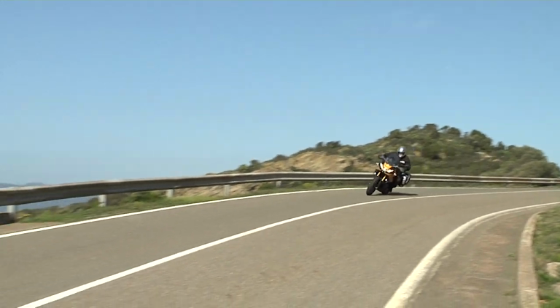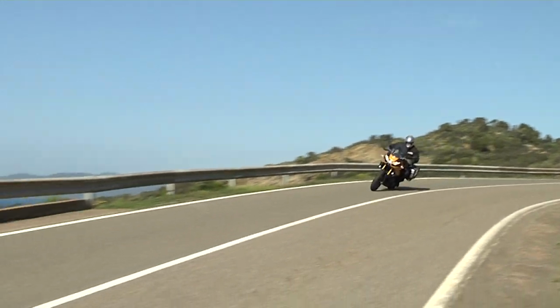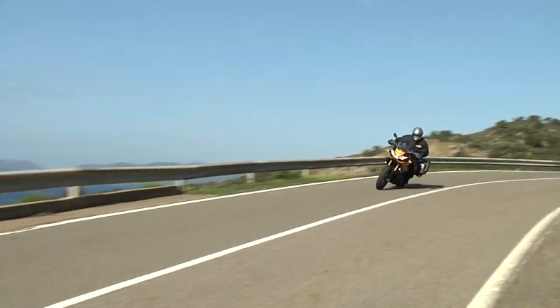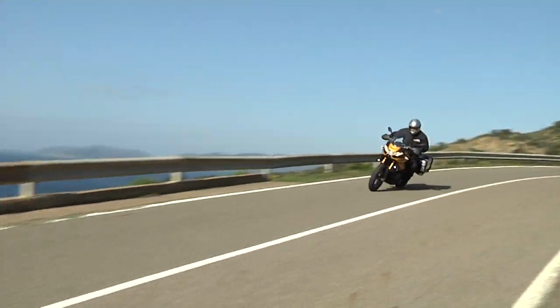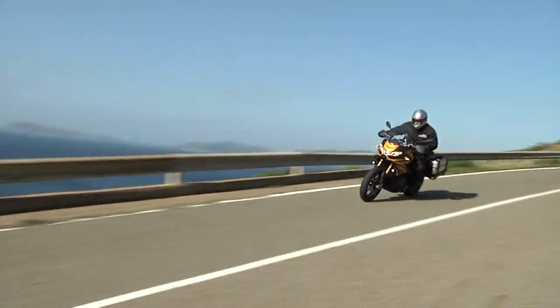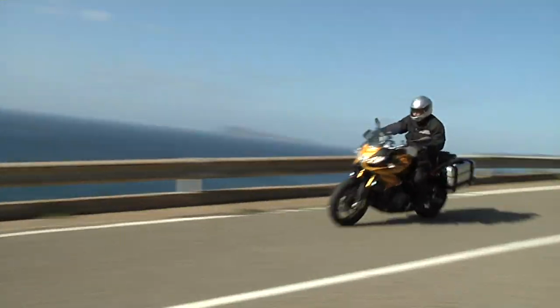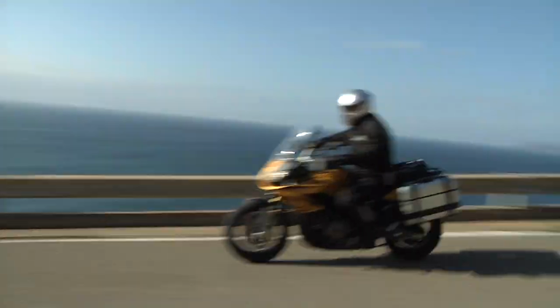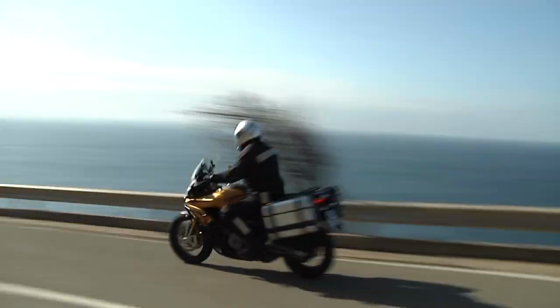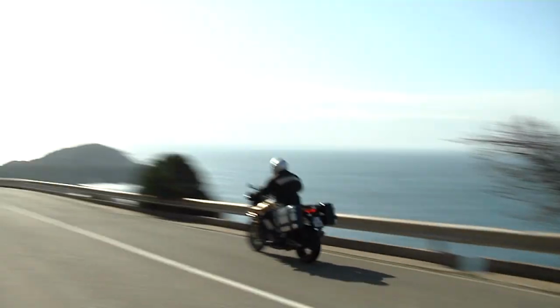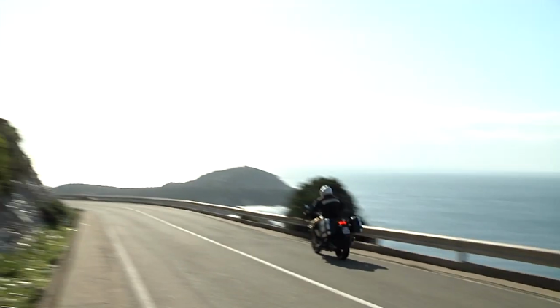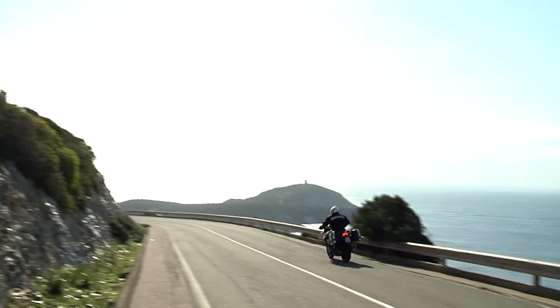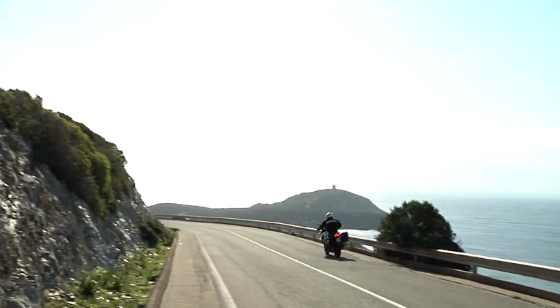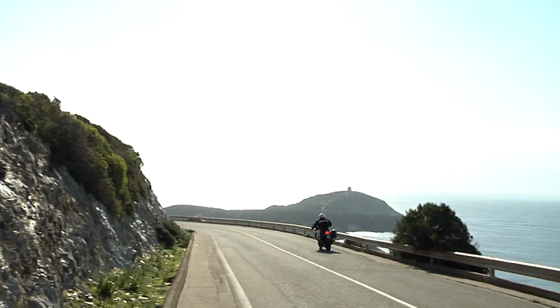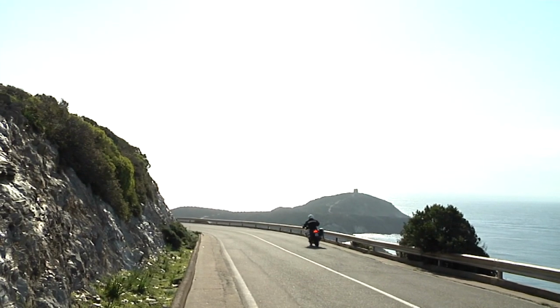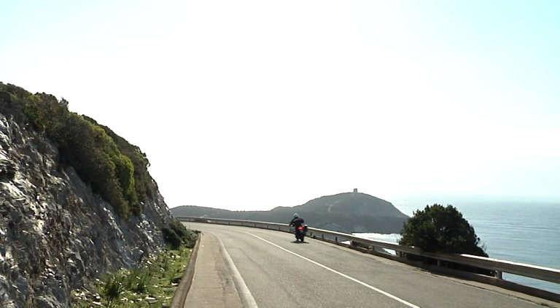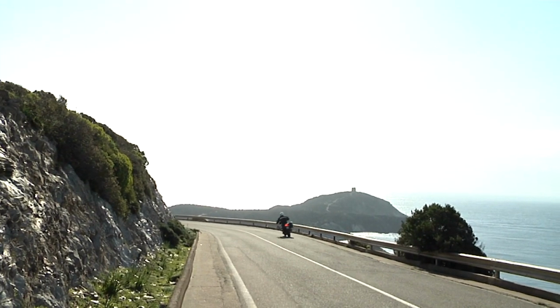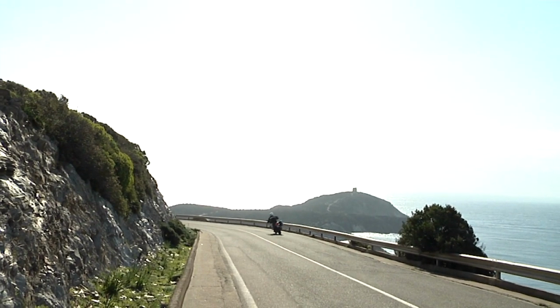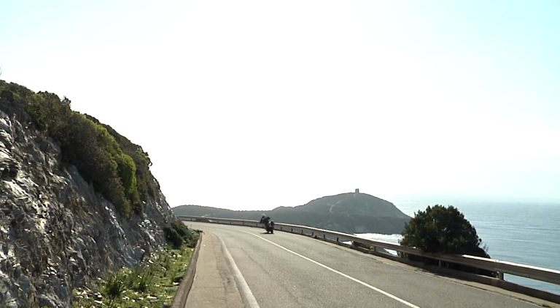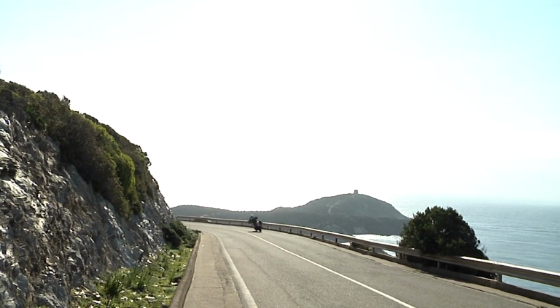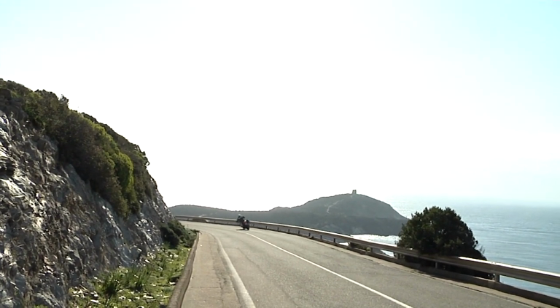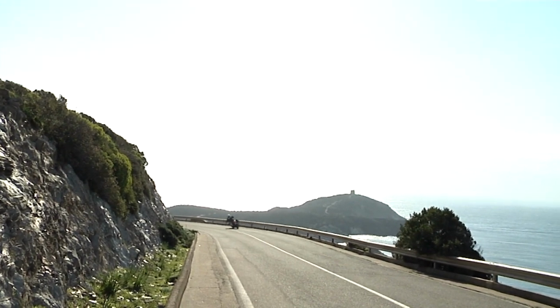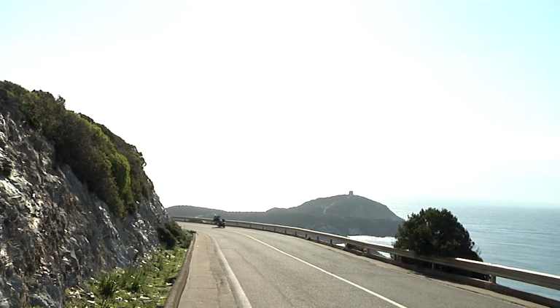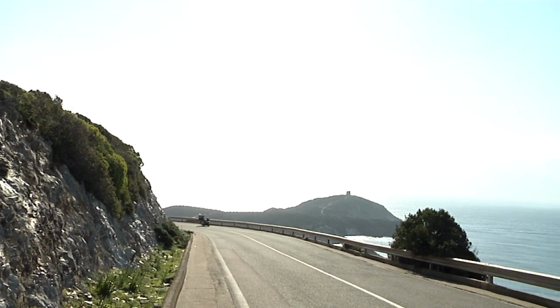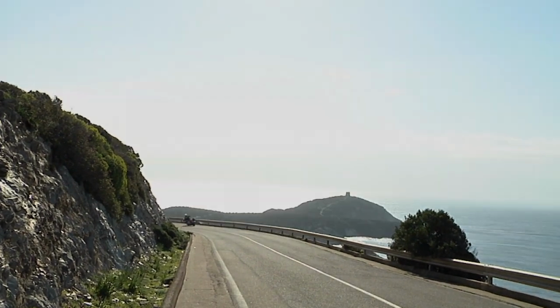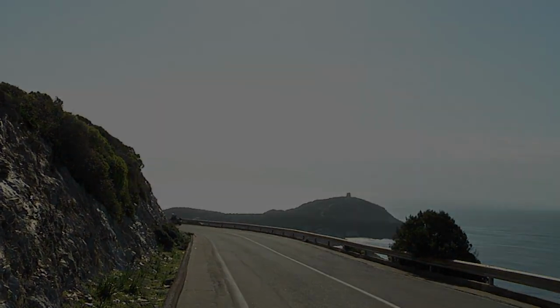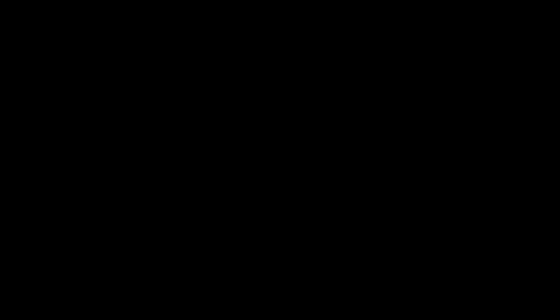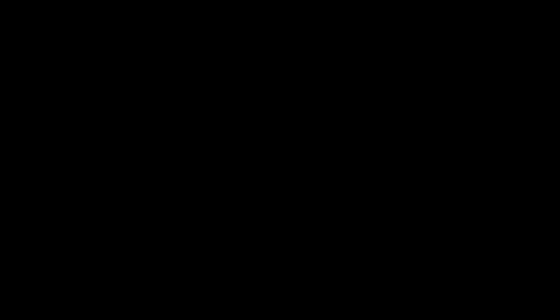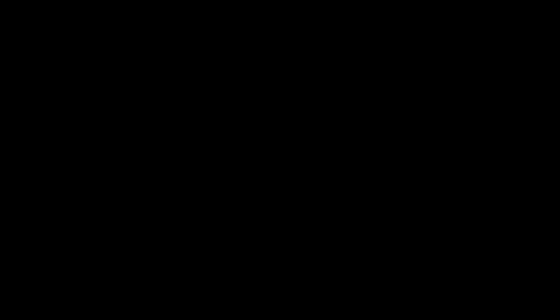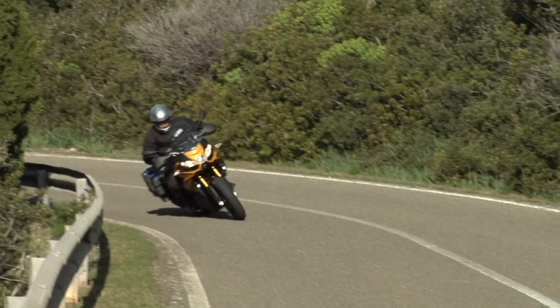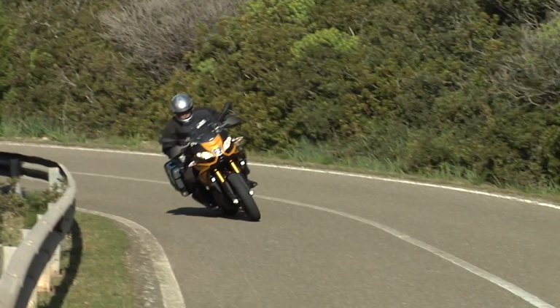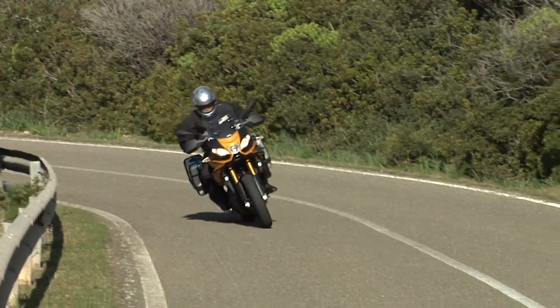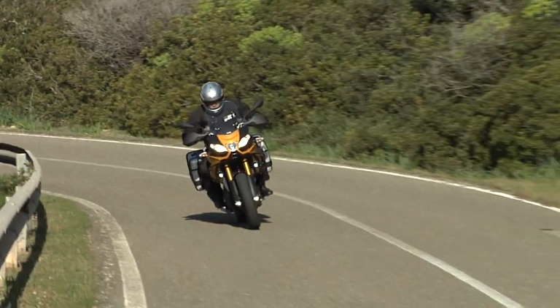With its new Caponord 1200 Rally, Aprilia introduces a fresh contender into the swelling ranks of adventure bikes.